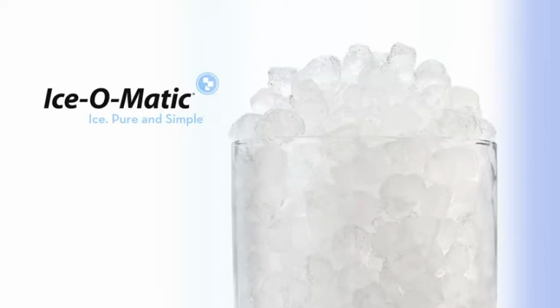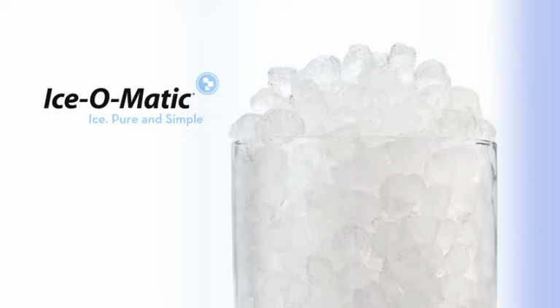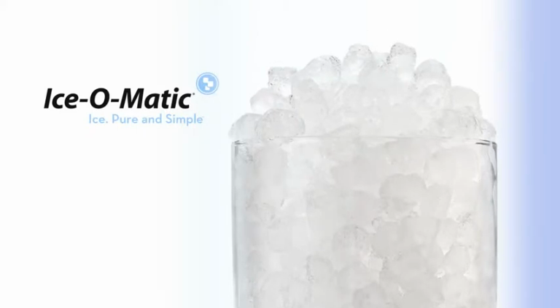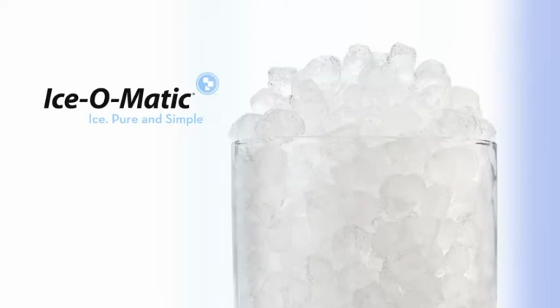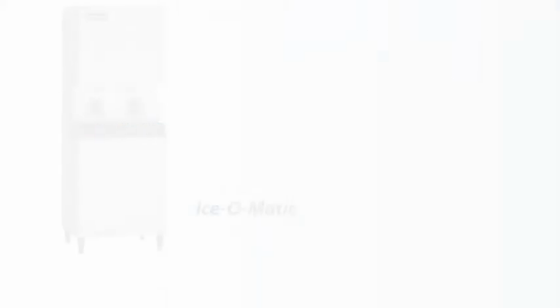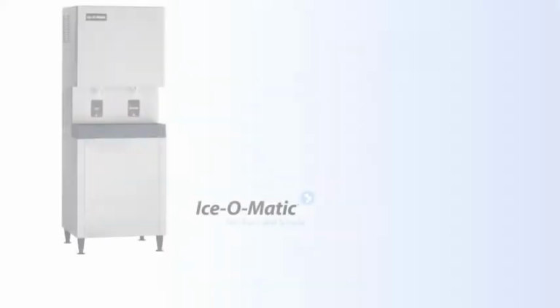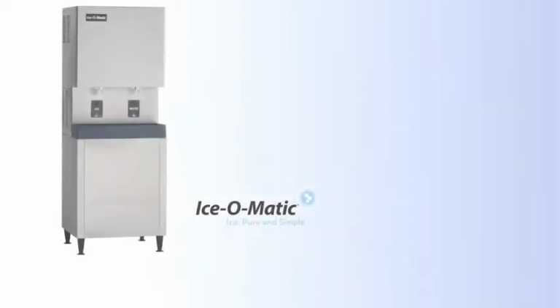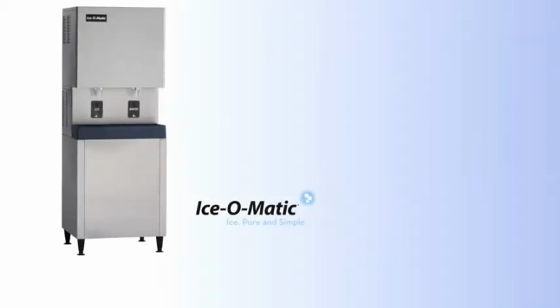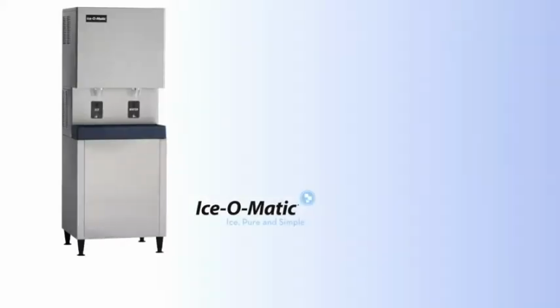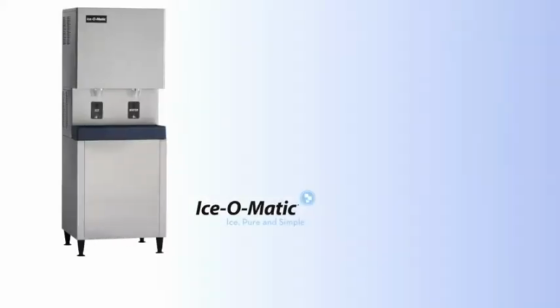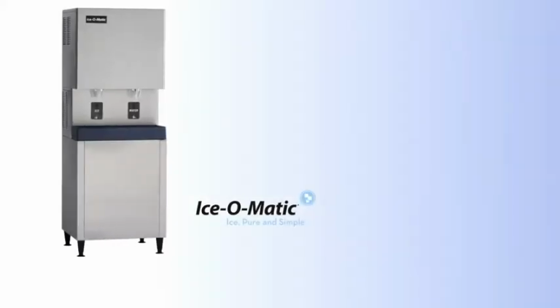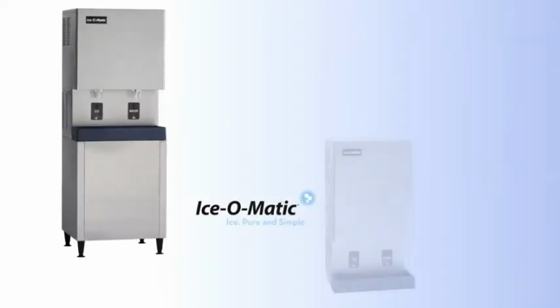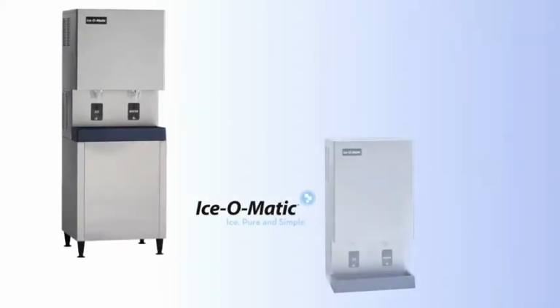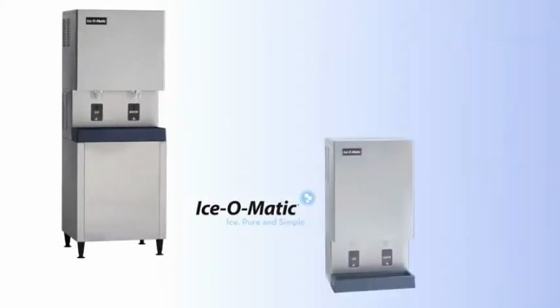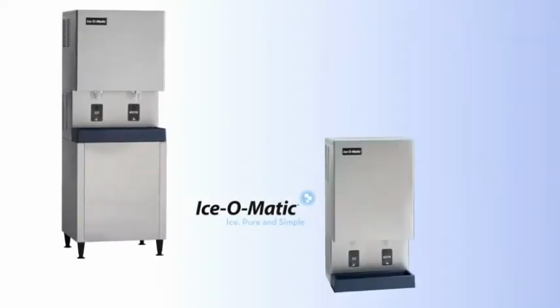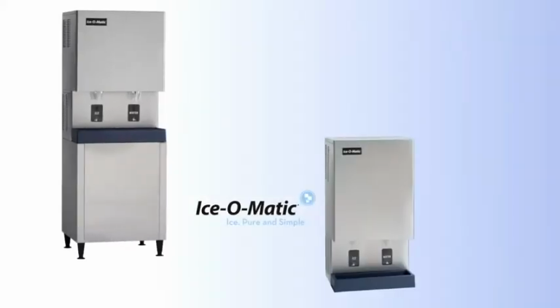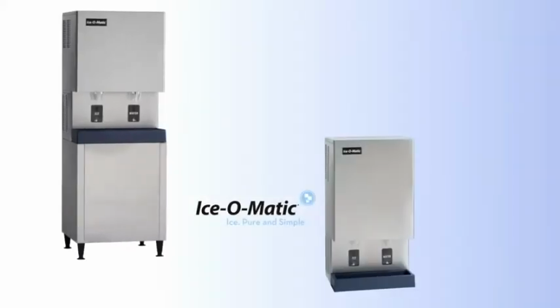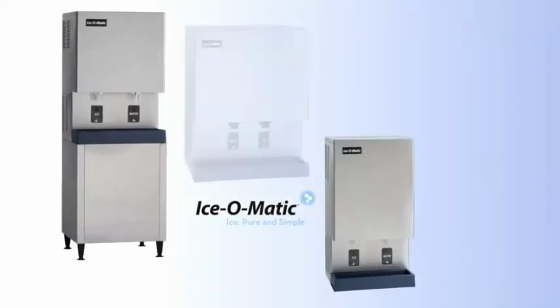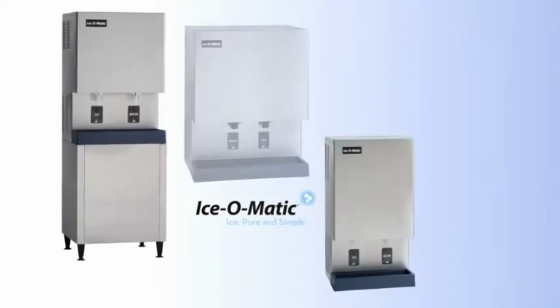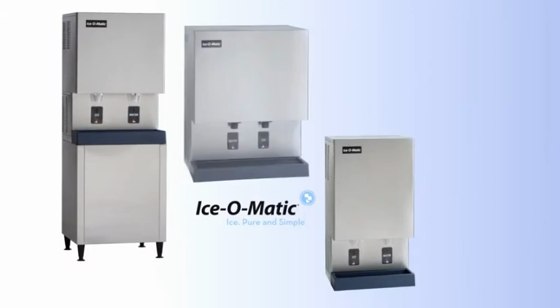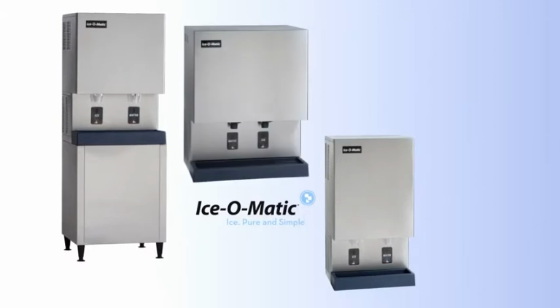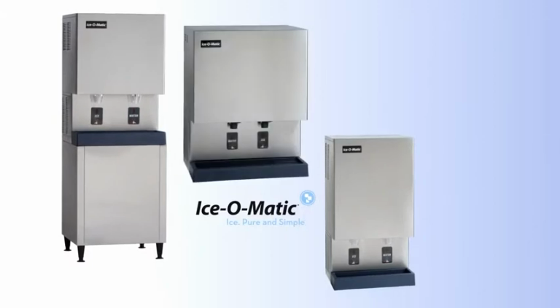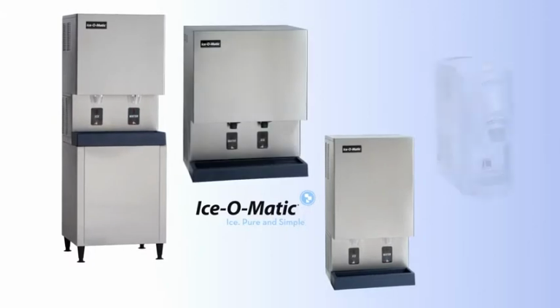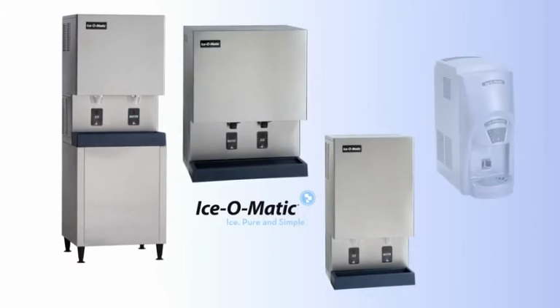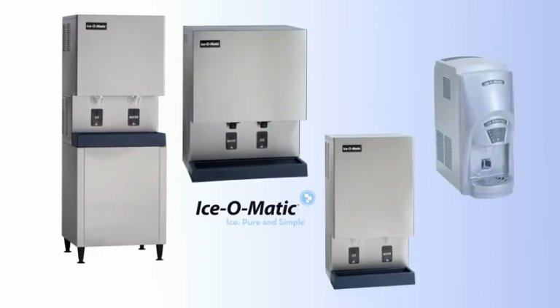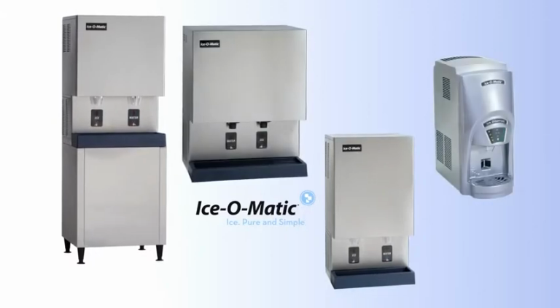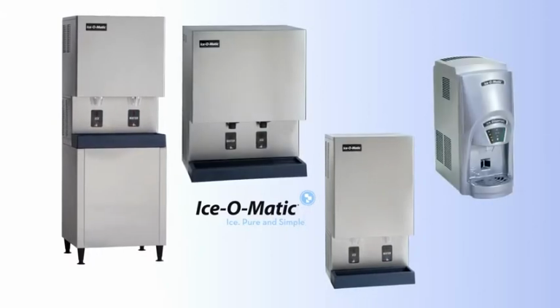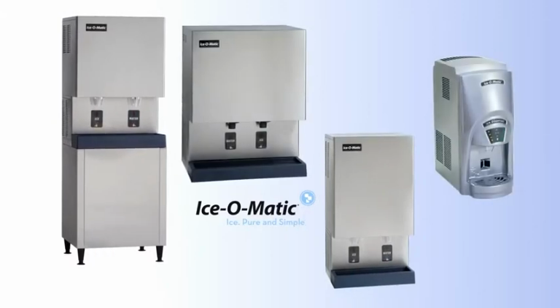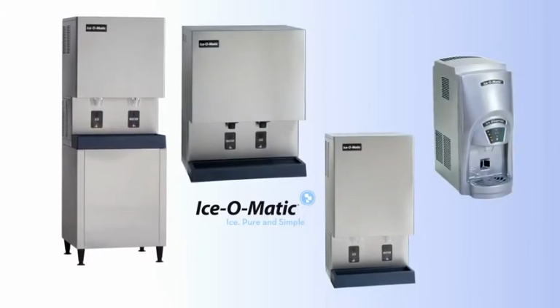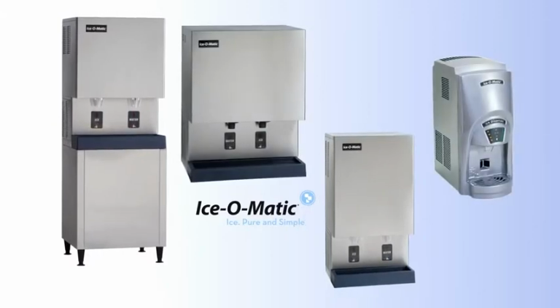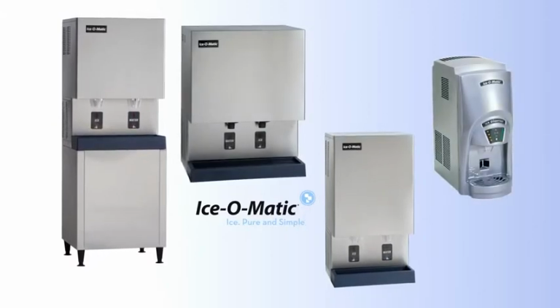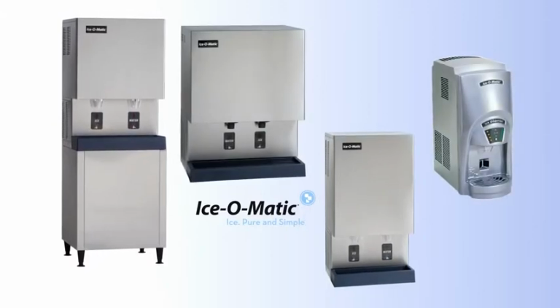Whatever your needs, you'll always have ice on hand since the GEMD series offers a variety of sizes with high-capacity production and storage.